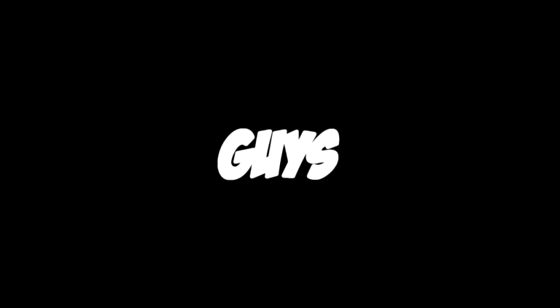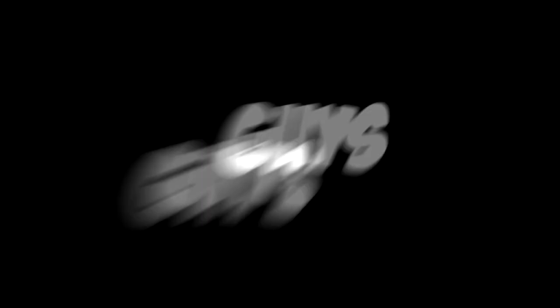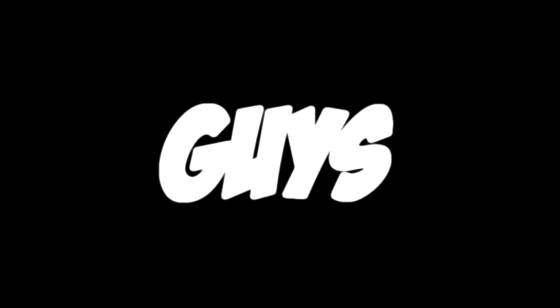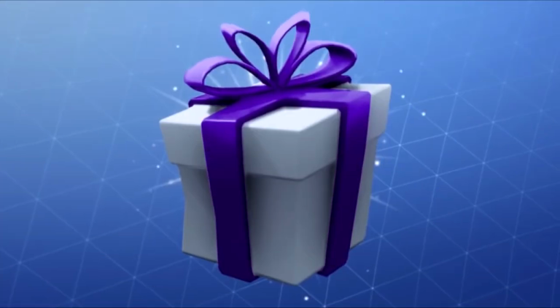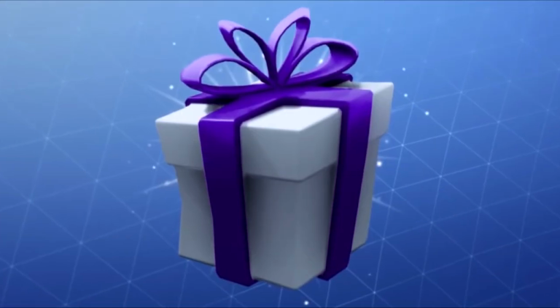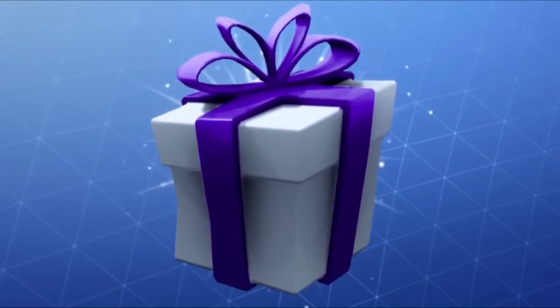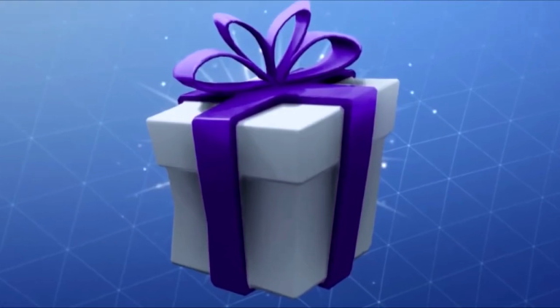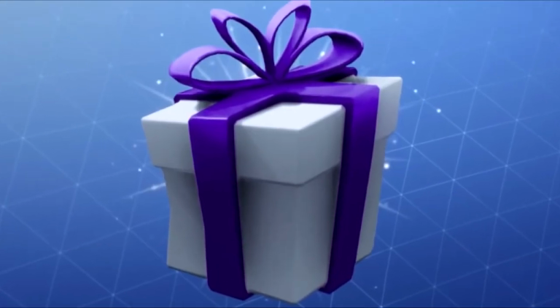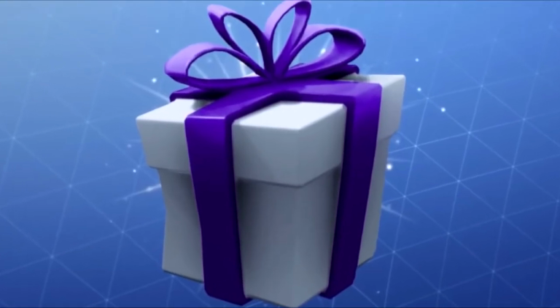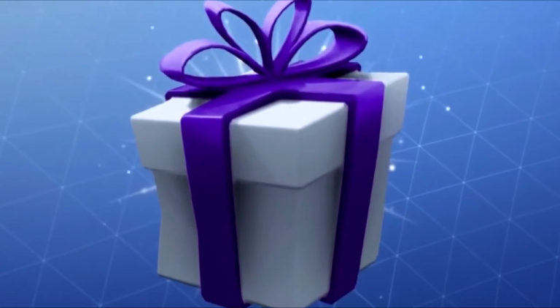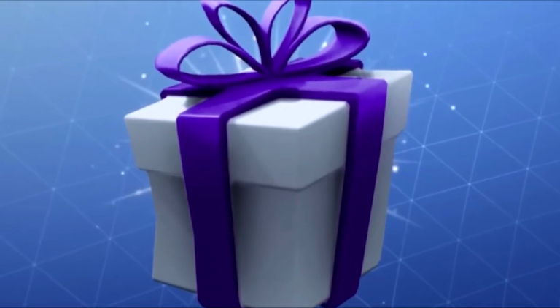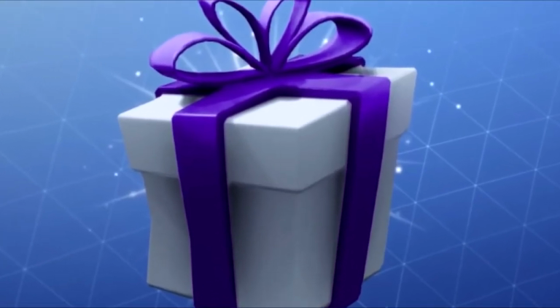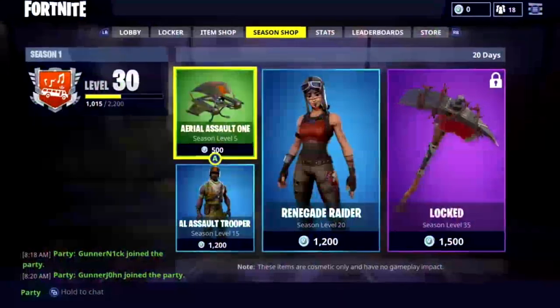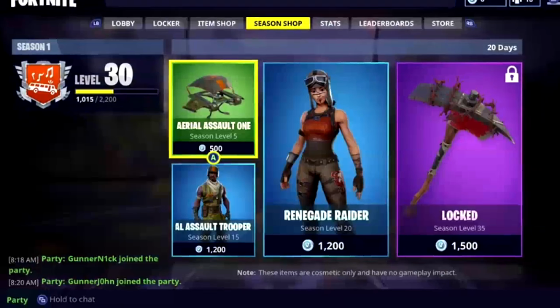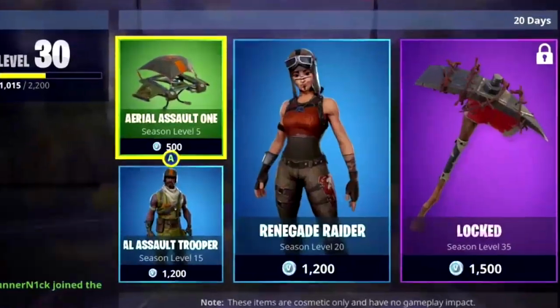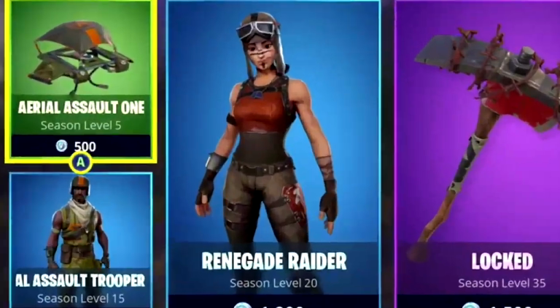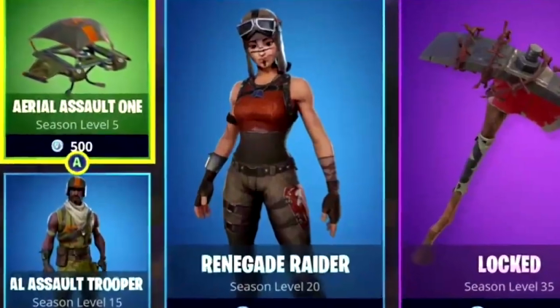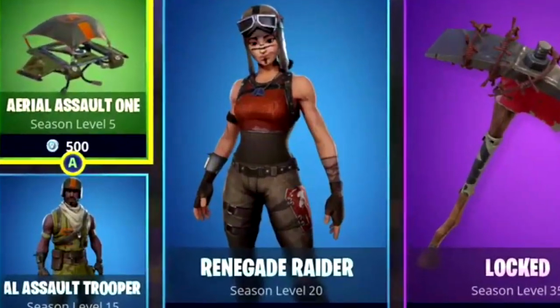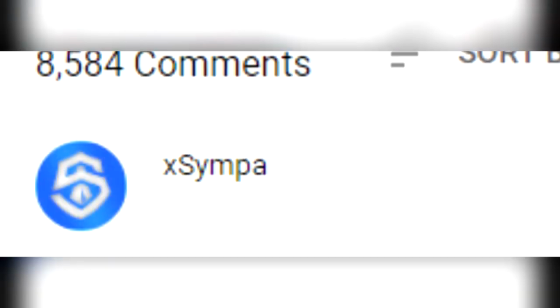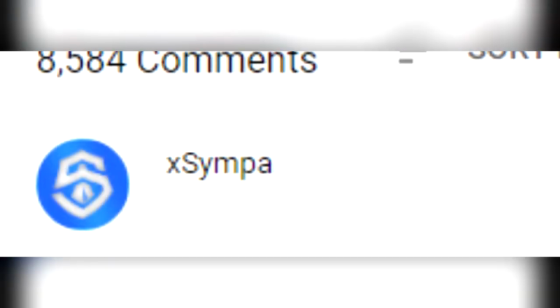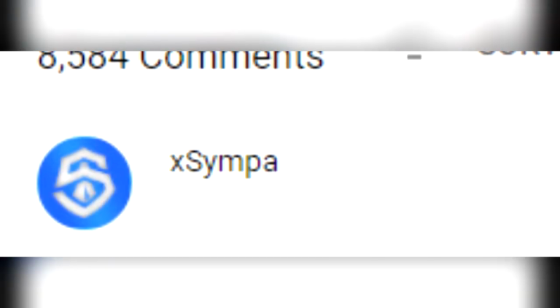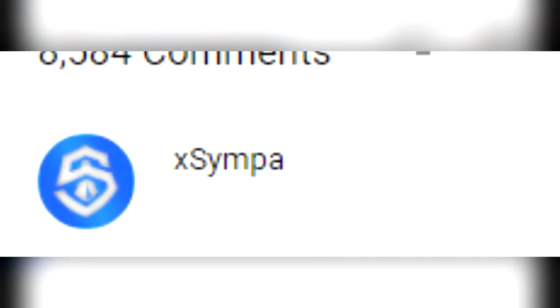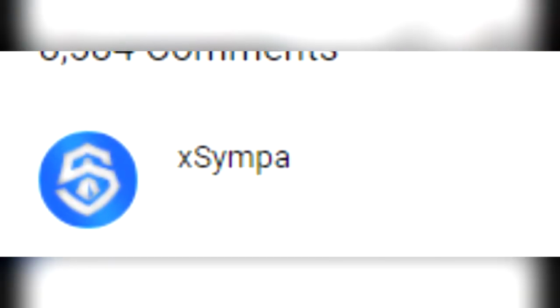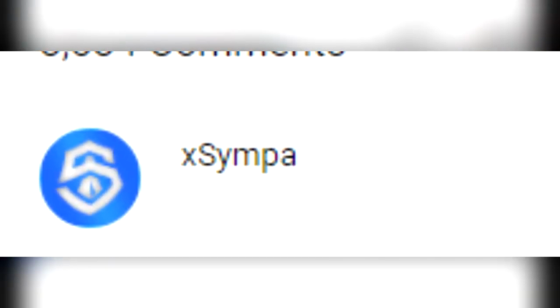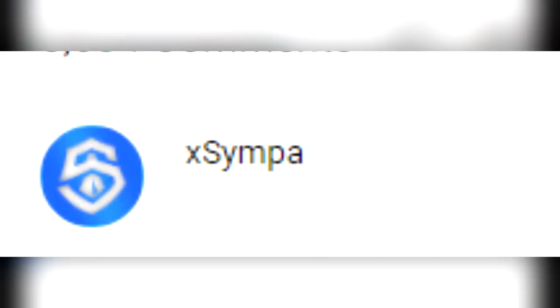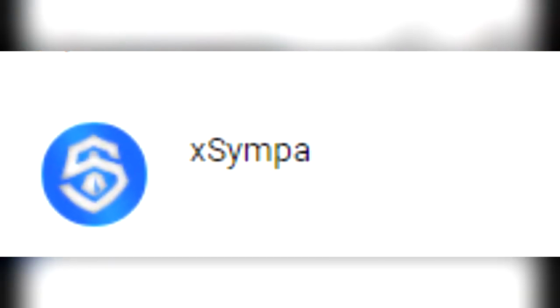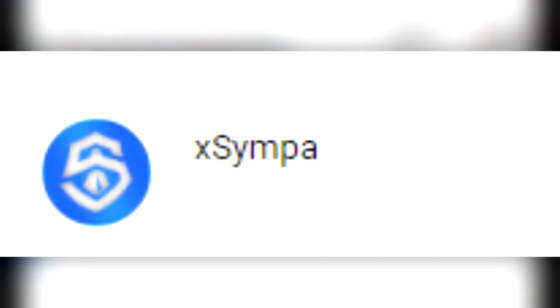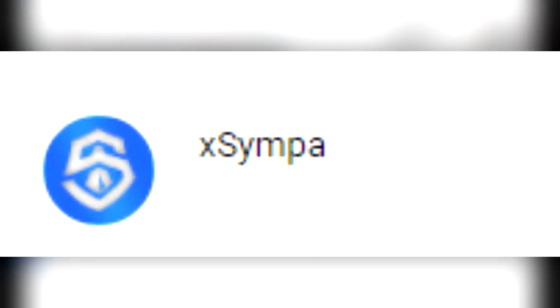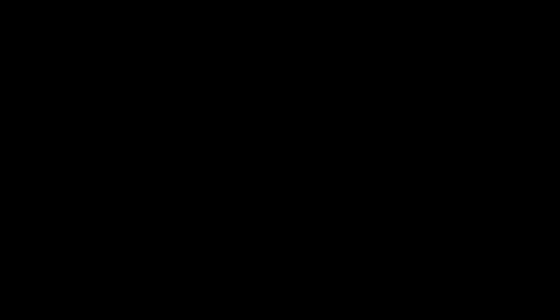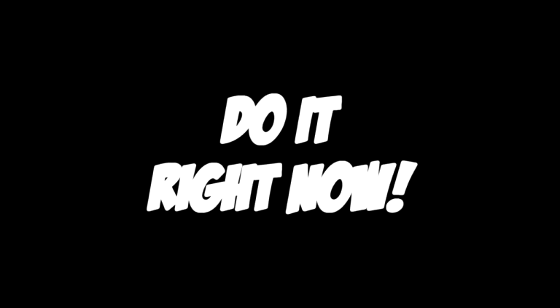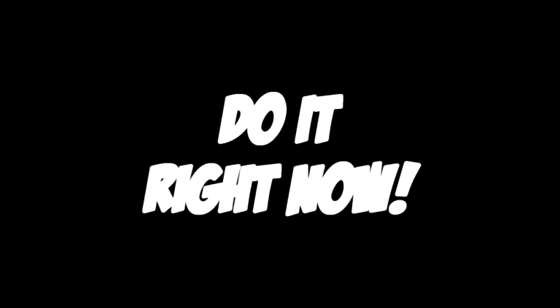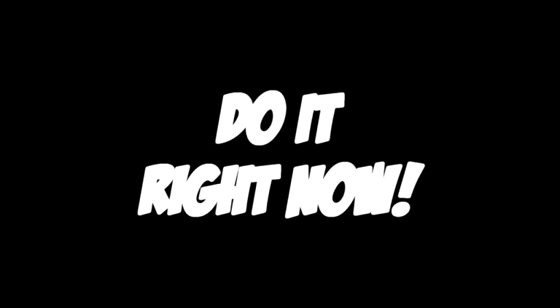Guys, I'm going to be gifting my subscribers from the item shop. Just comment down below your Epic Games username. Do it right now.